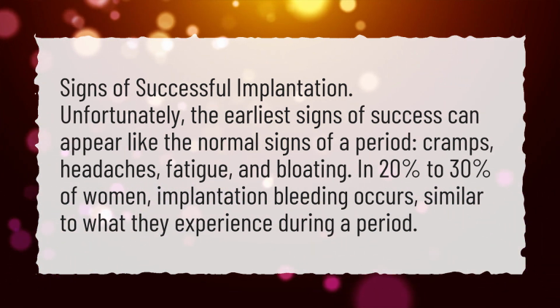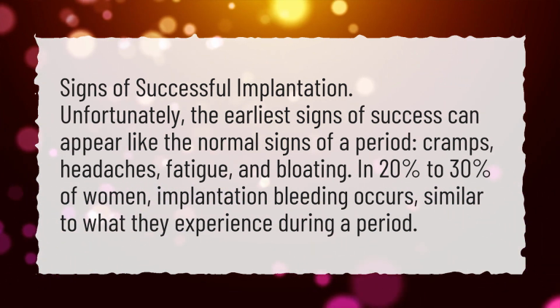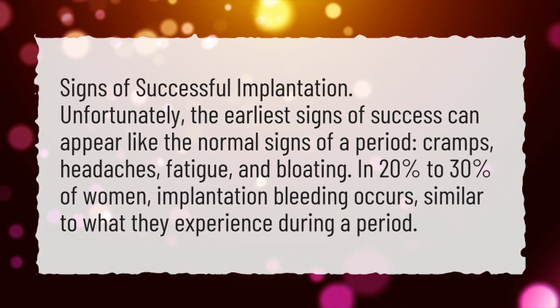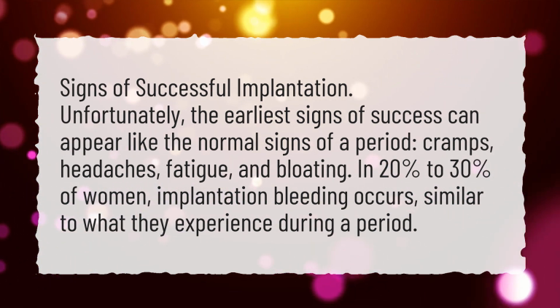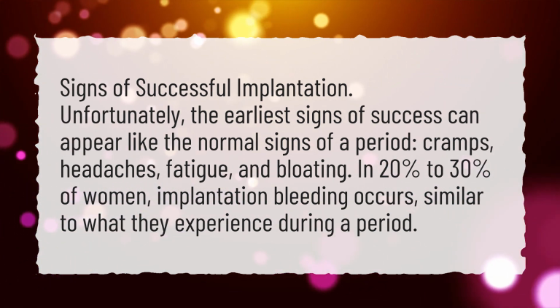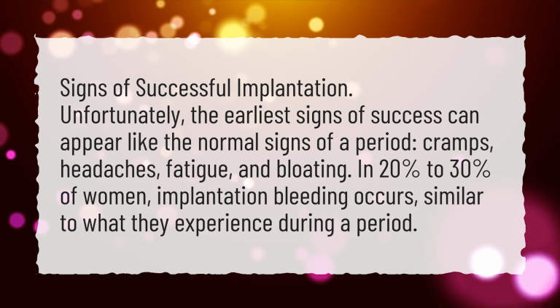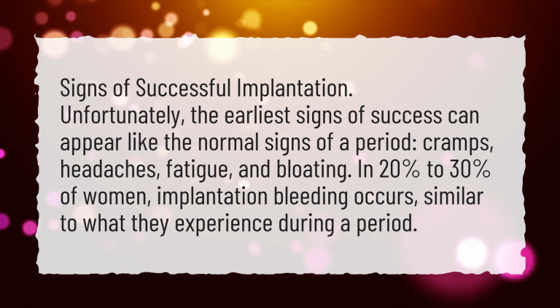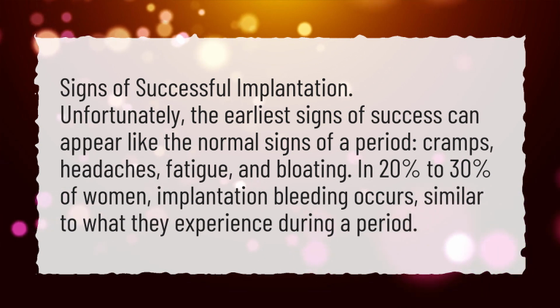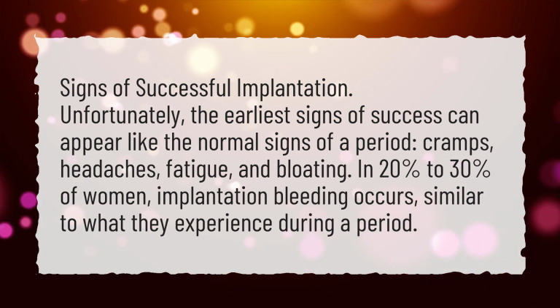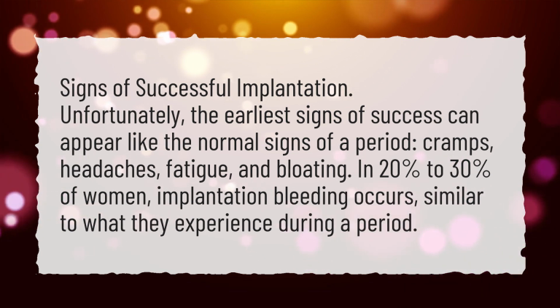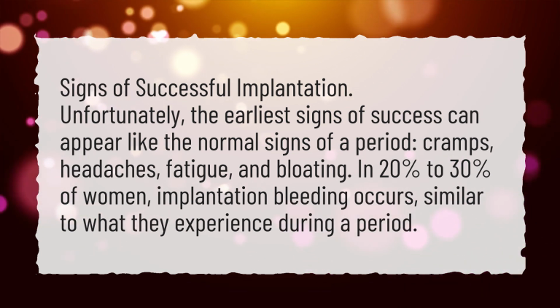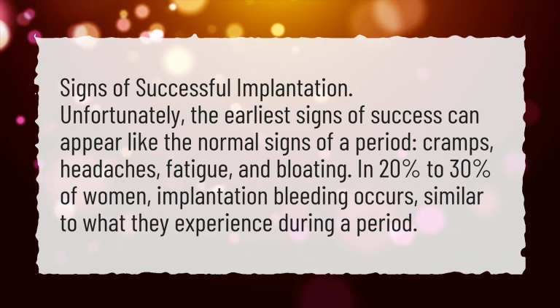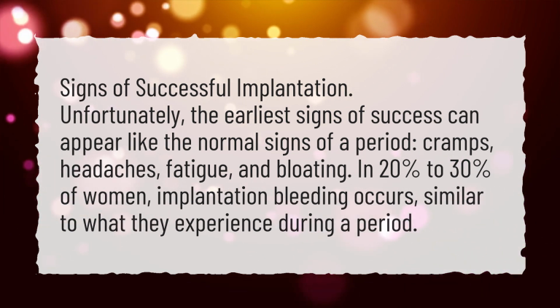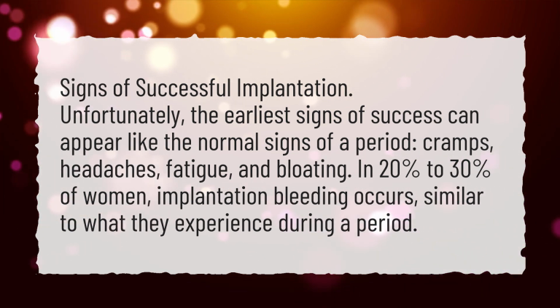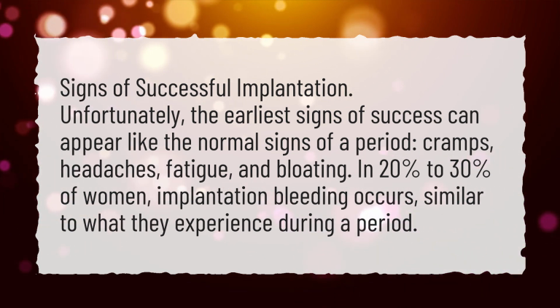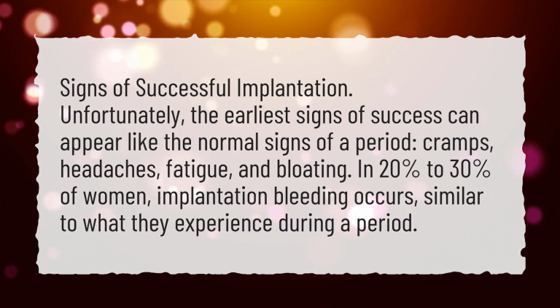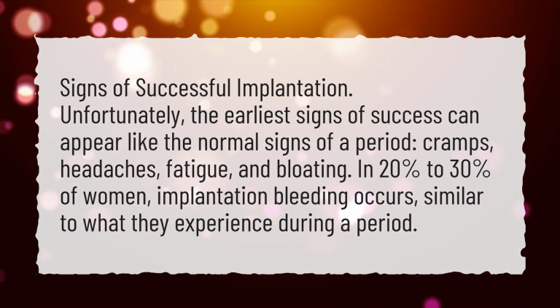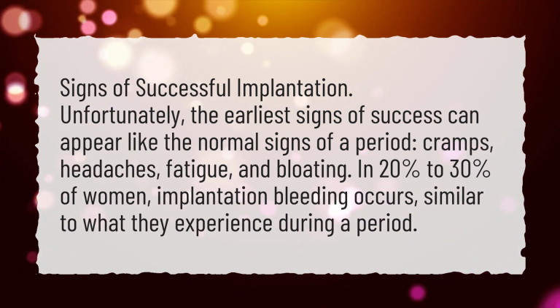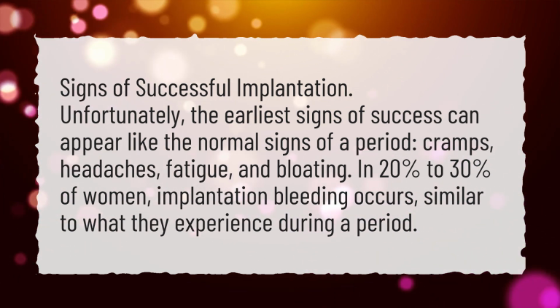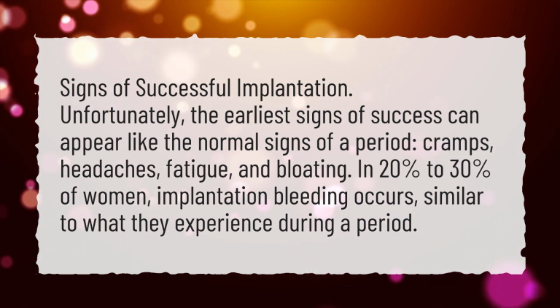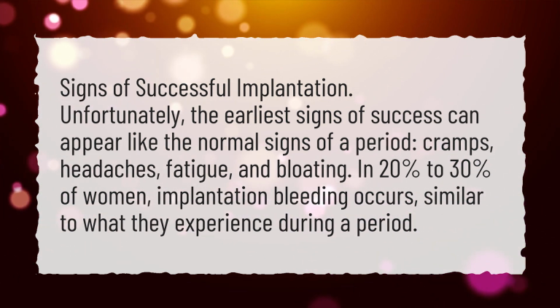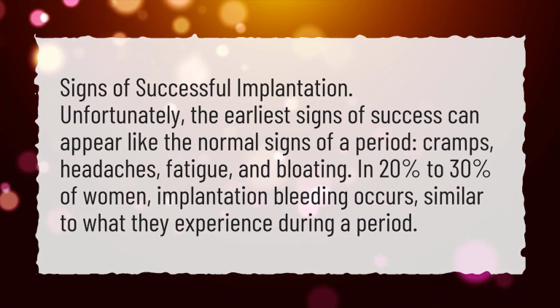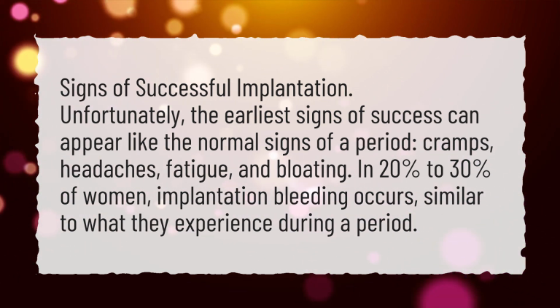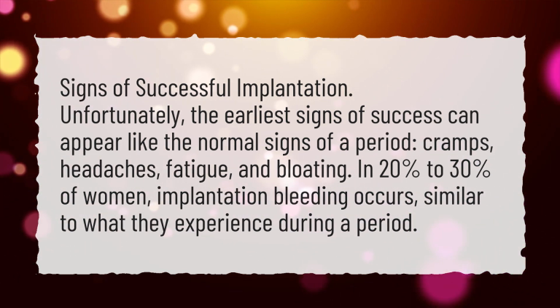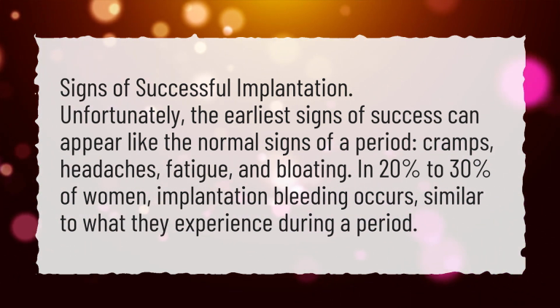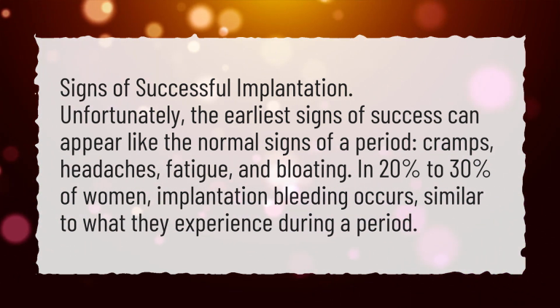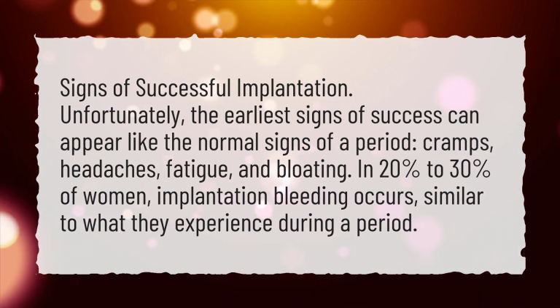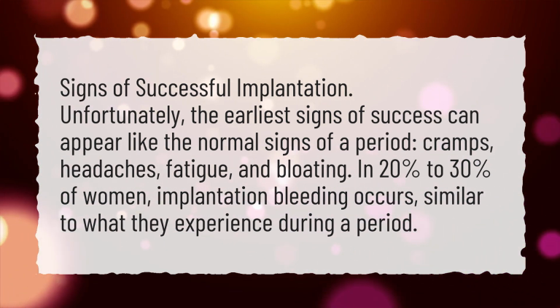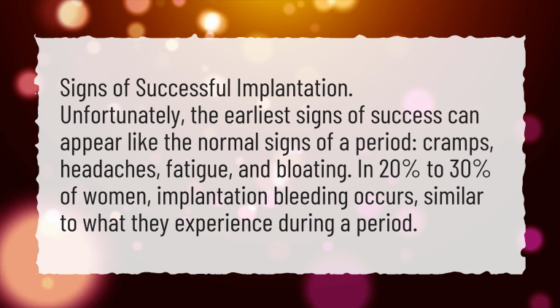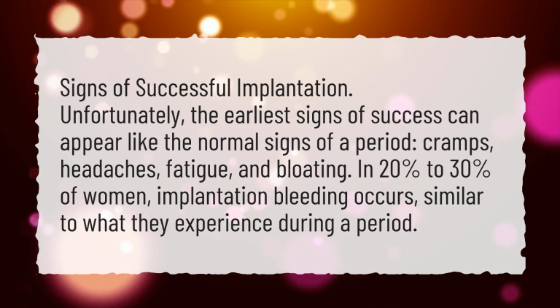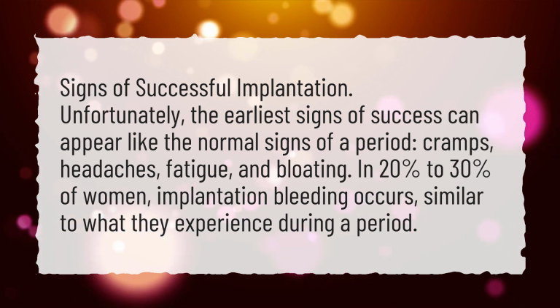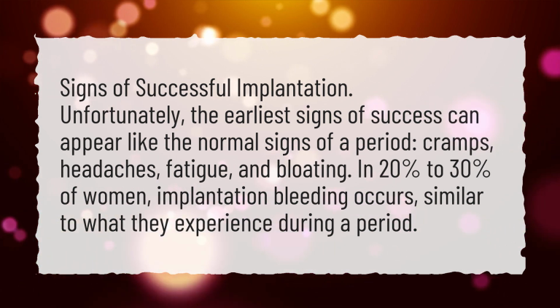In 20% to 30% of women, implantation bleeding occurs, similar to what they experience during a period.